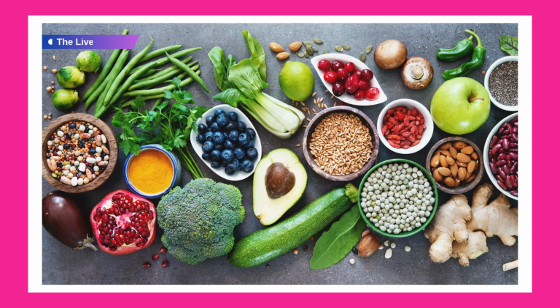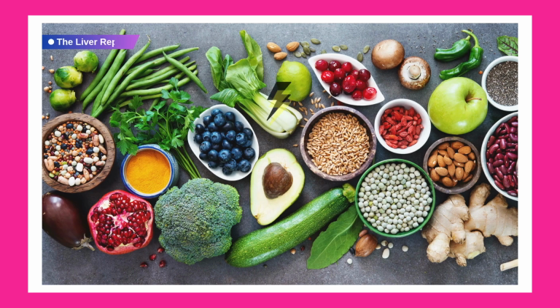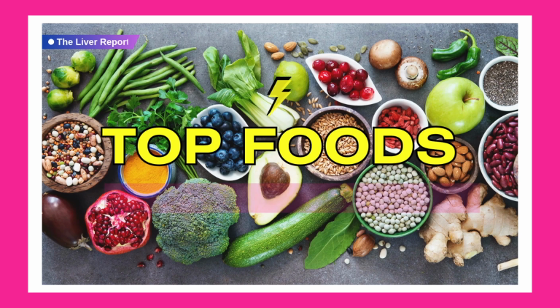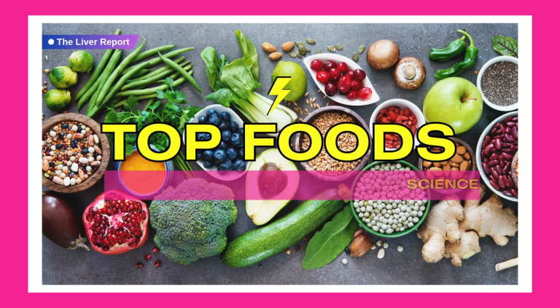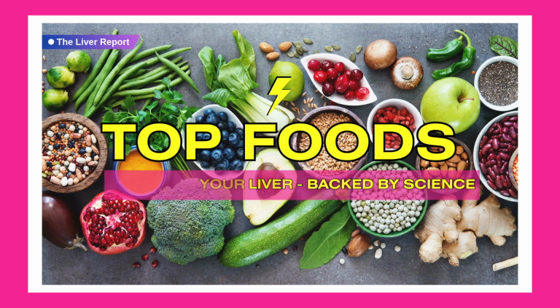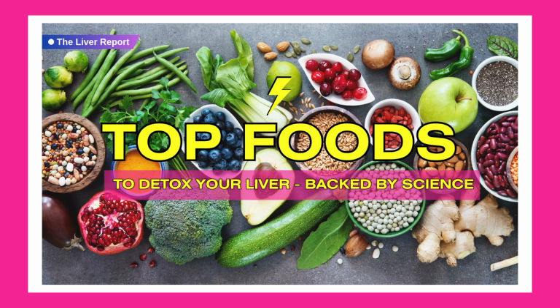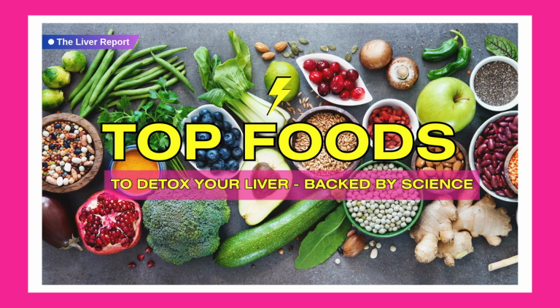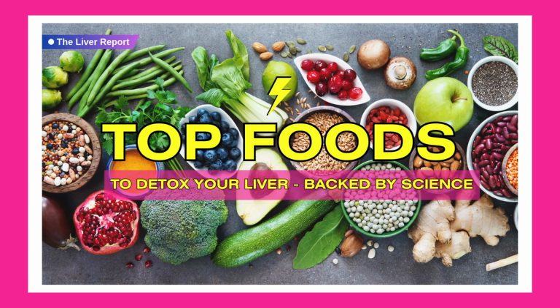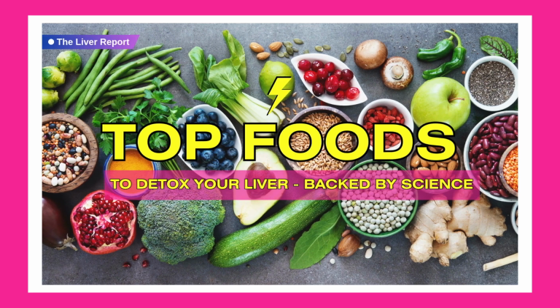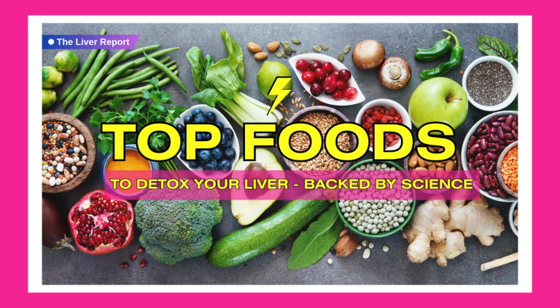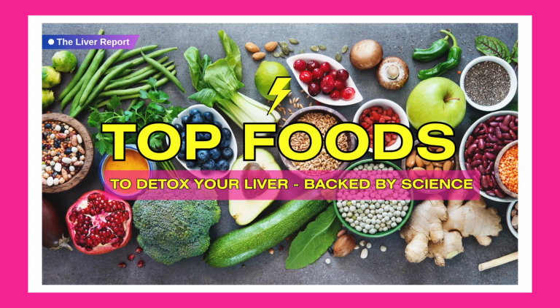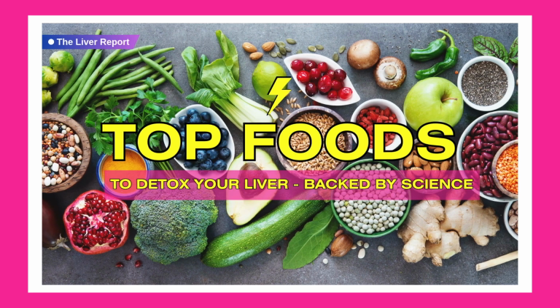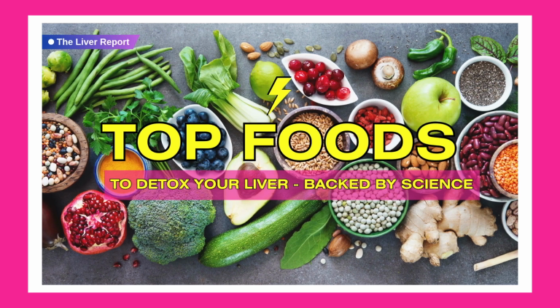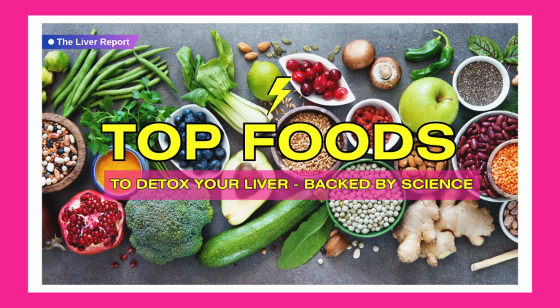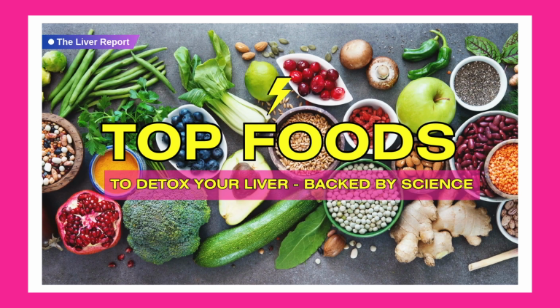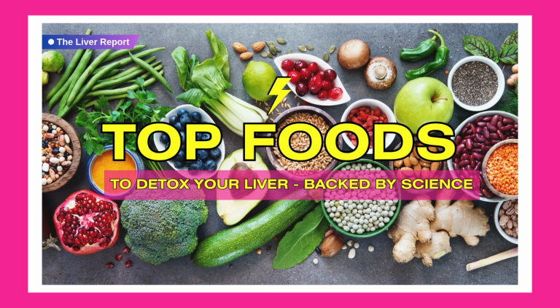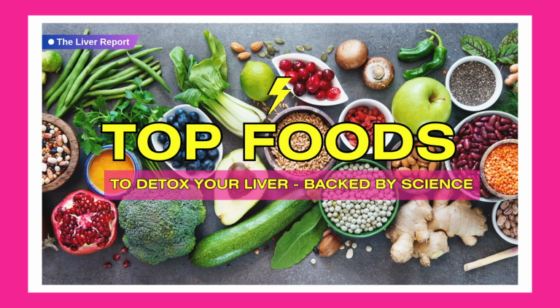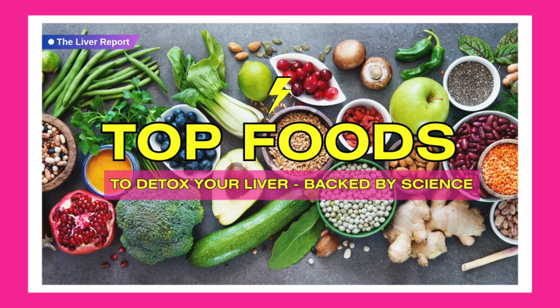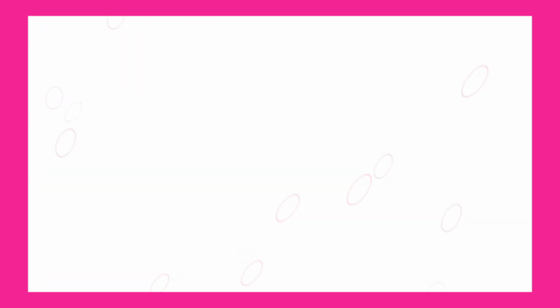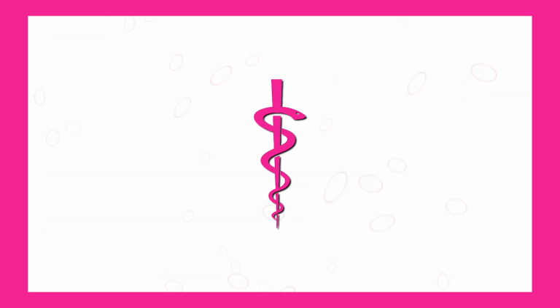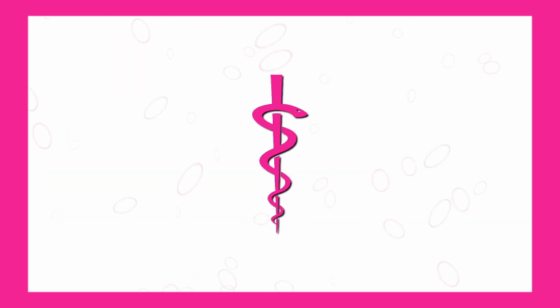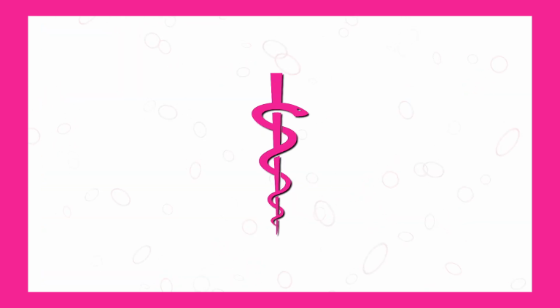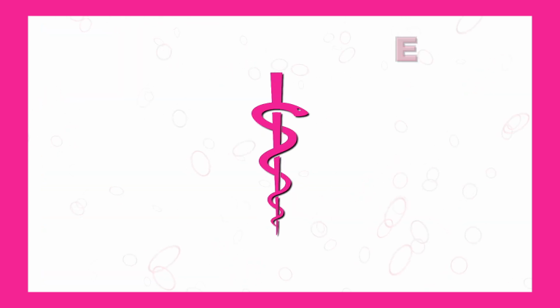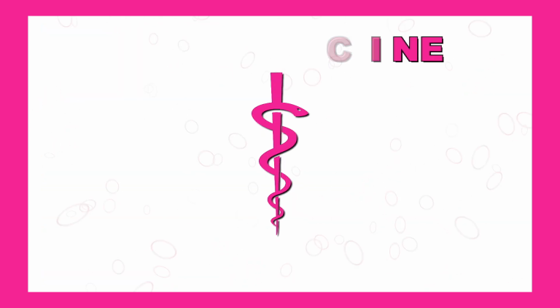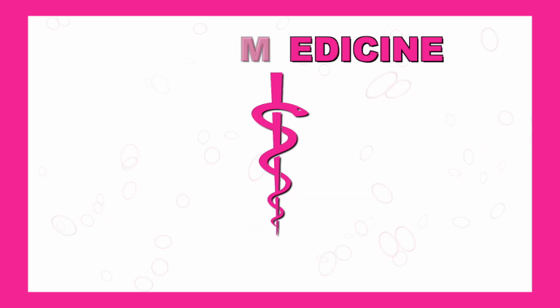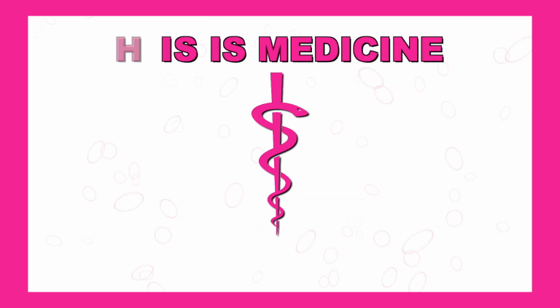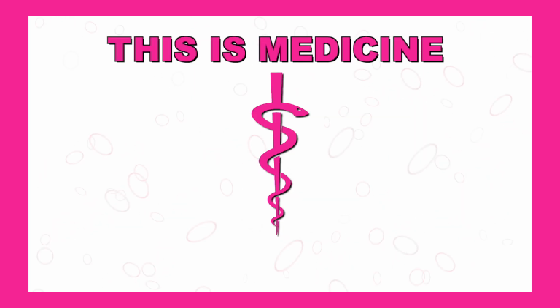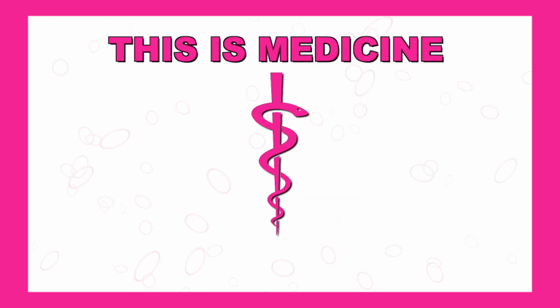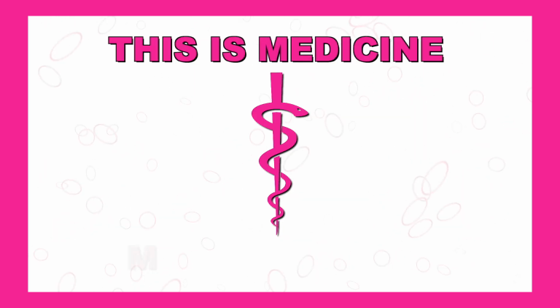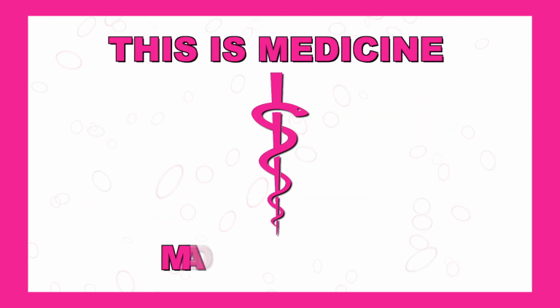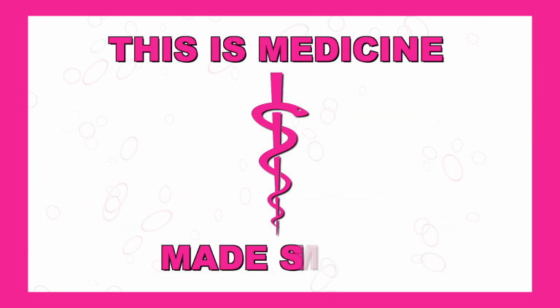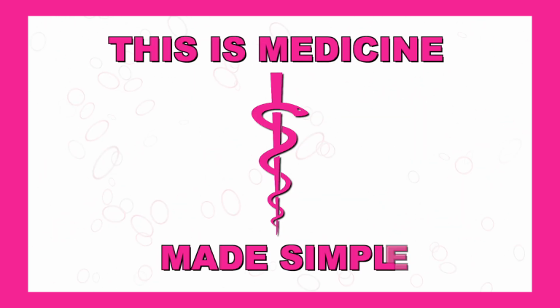These are the top foods to detox your liver, backed by science. I'm Zoe Reed, and this is Medicine Made Simple.